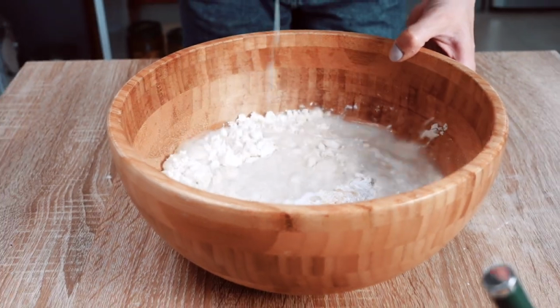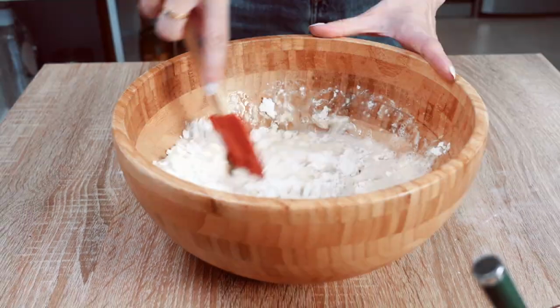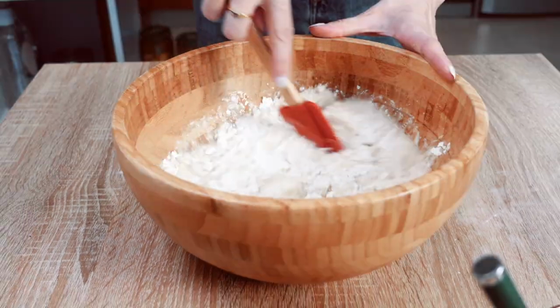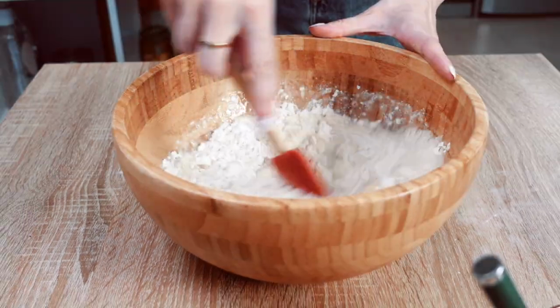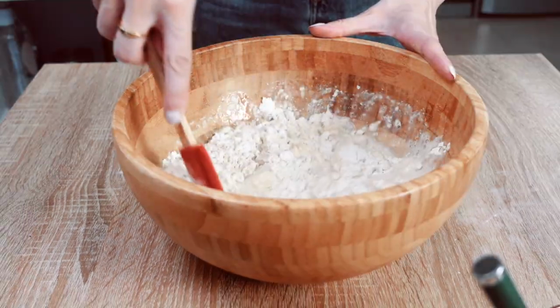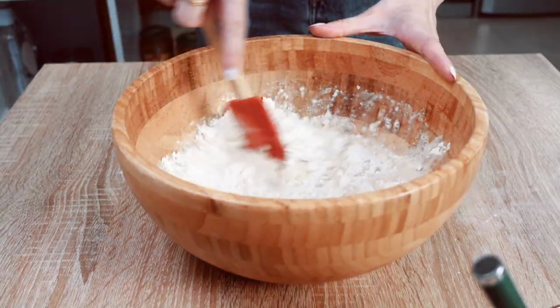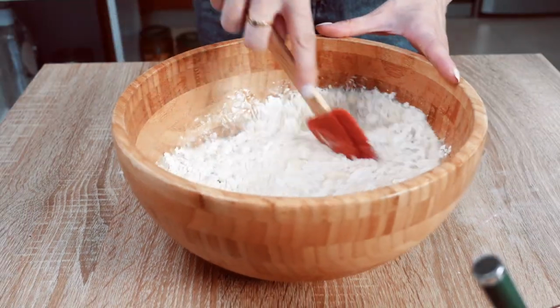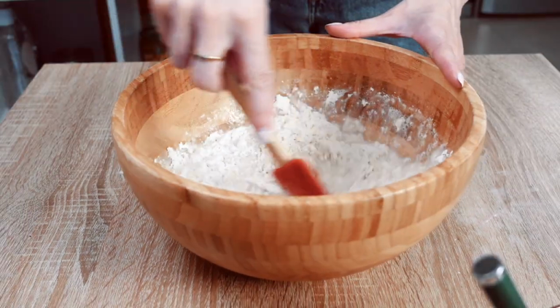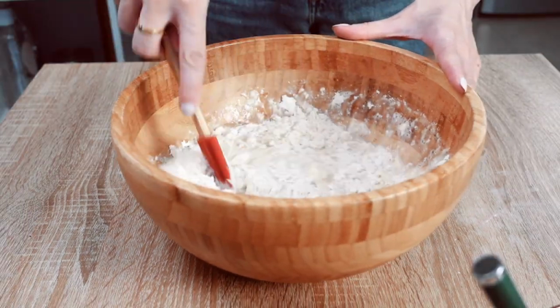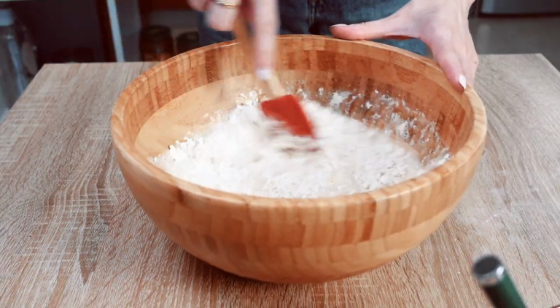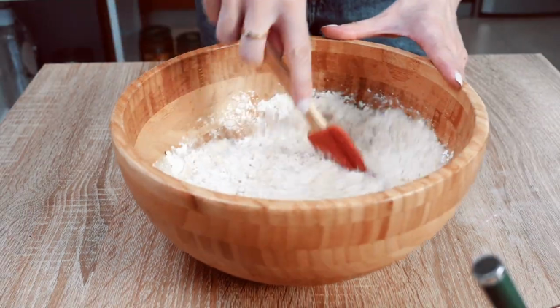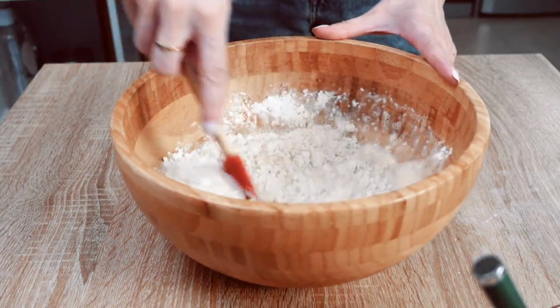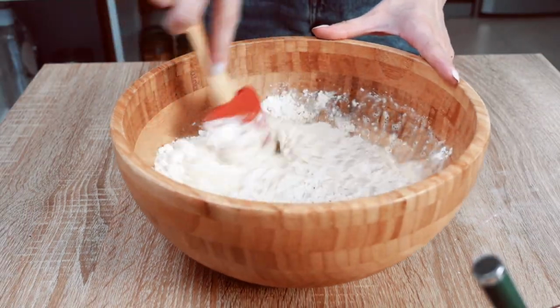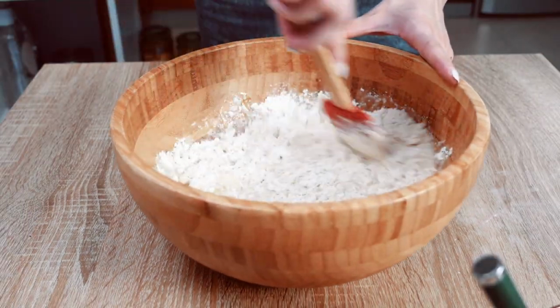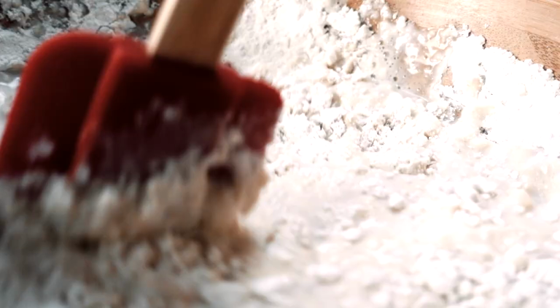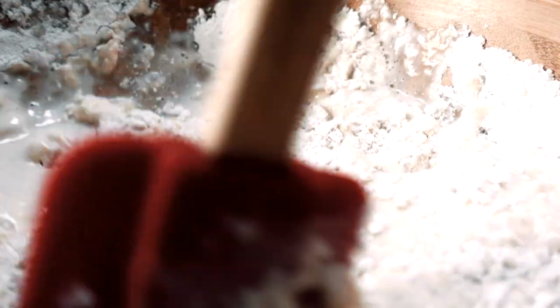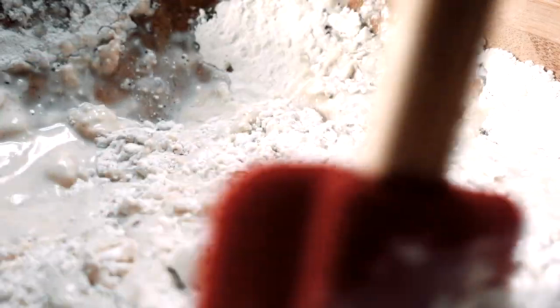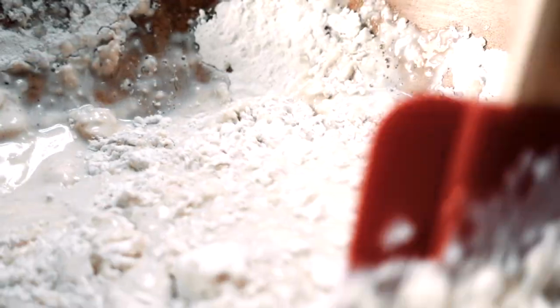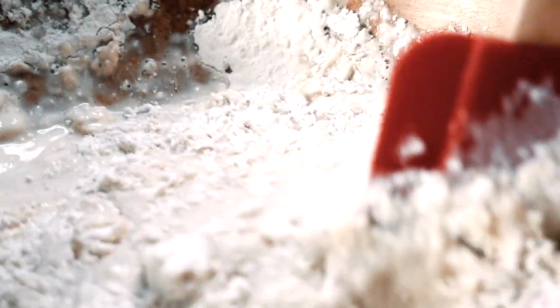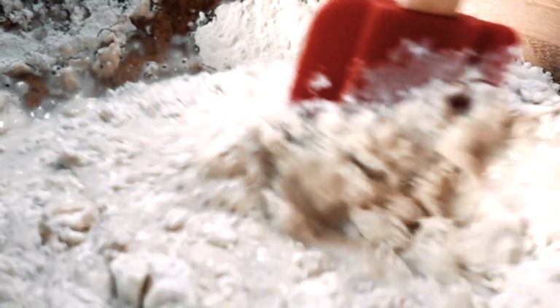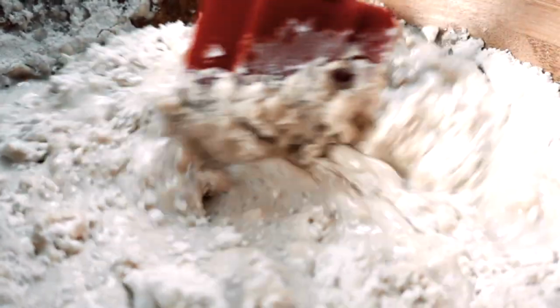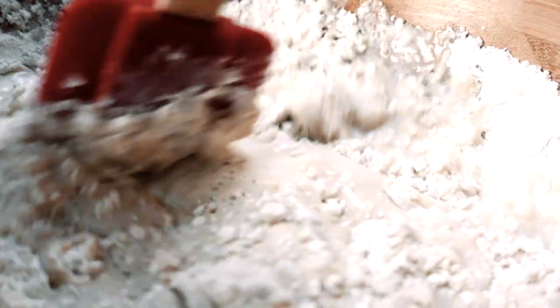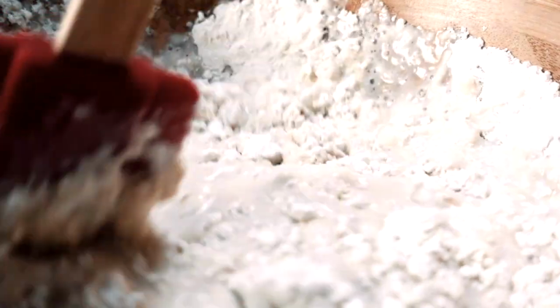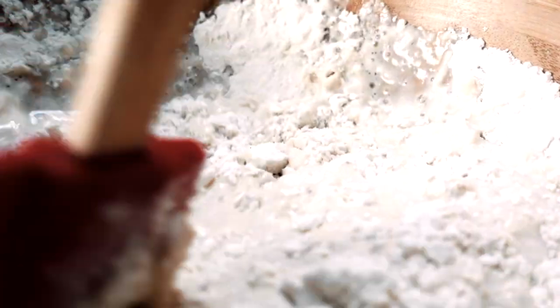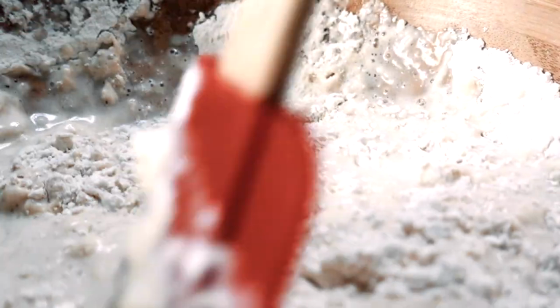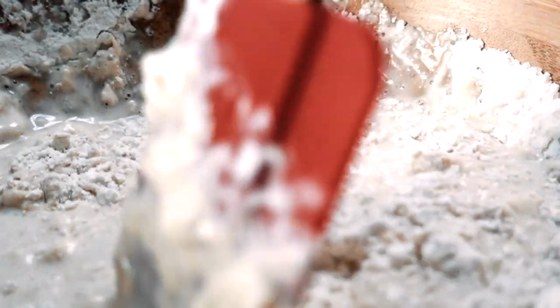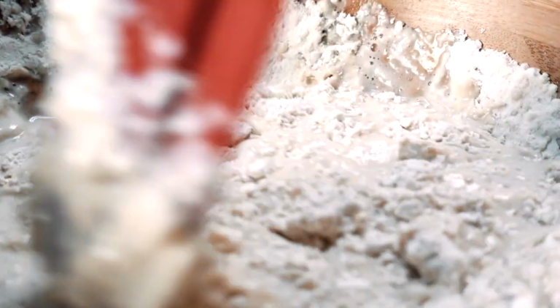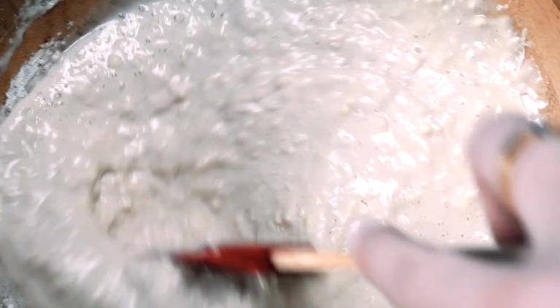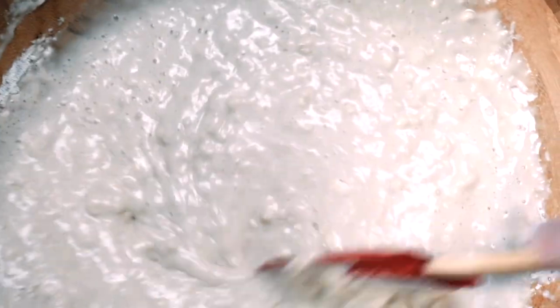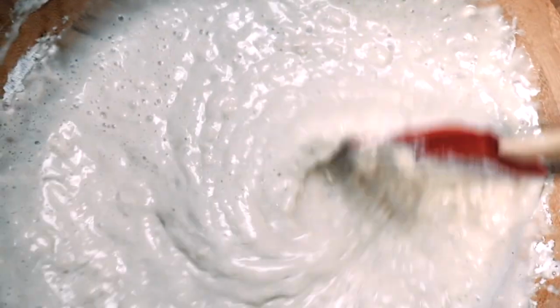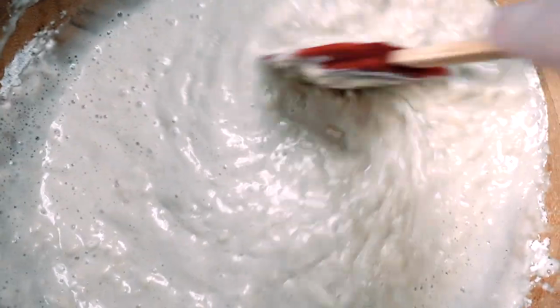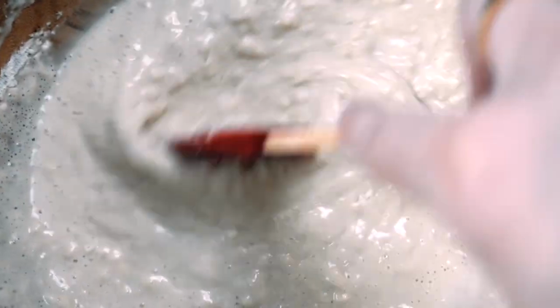Gently mix everything together until the batter is just combined. It's completely okay if you have some lumps and bumps.